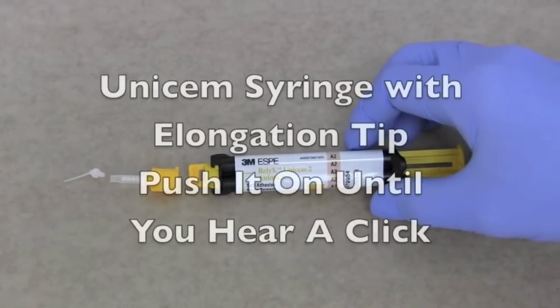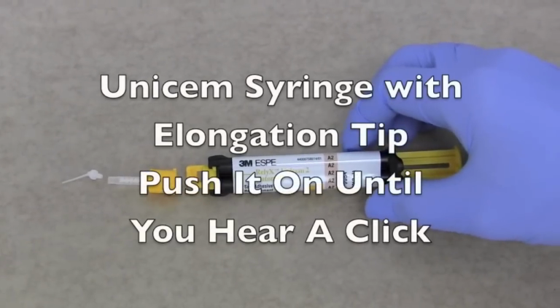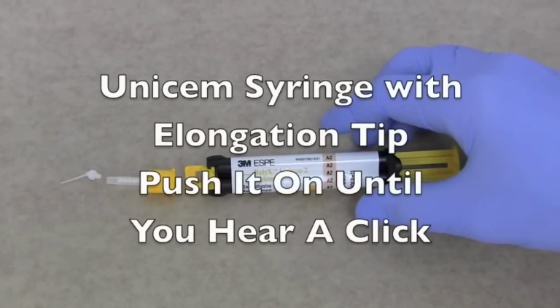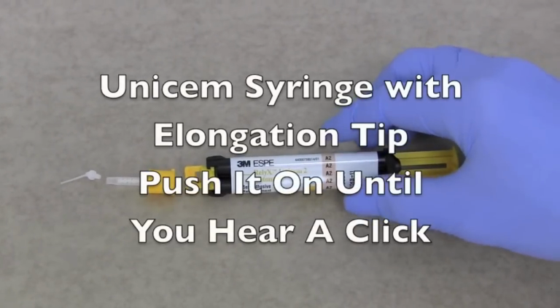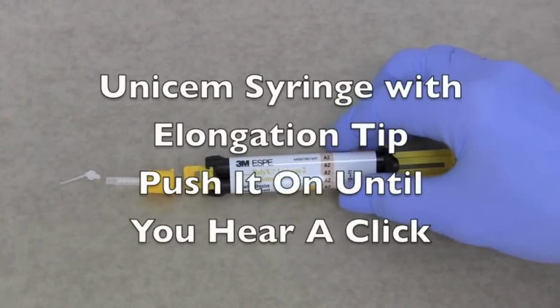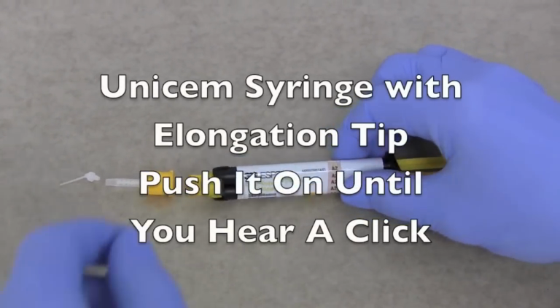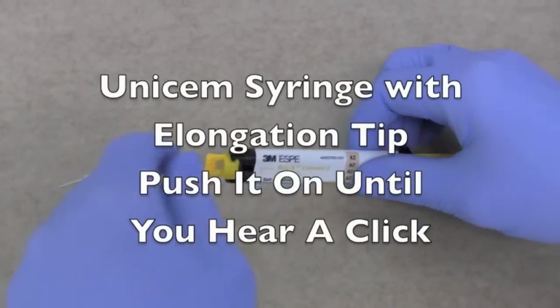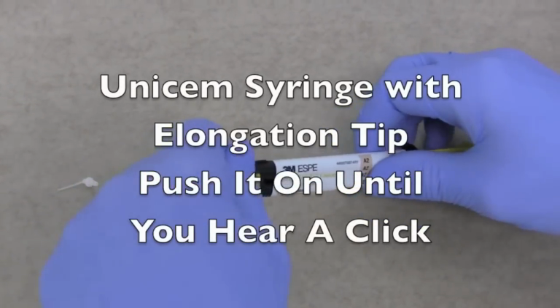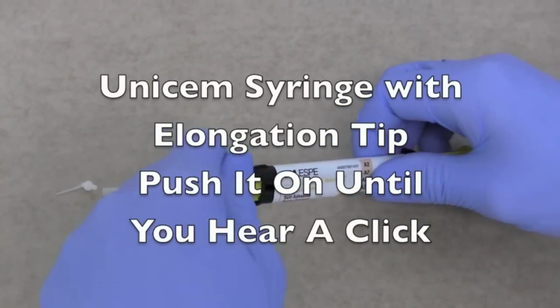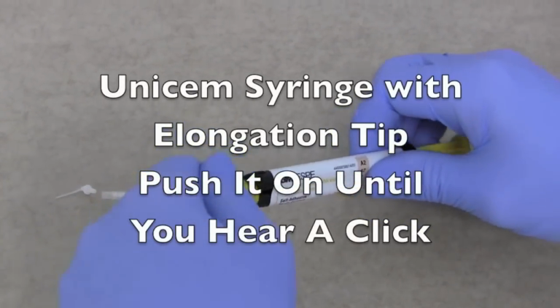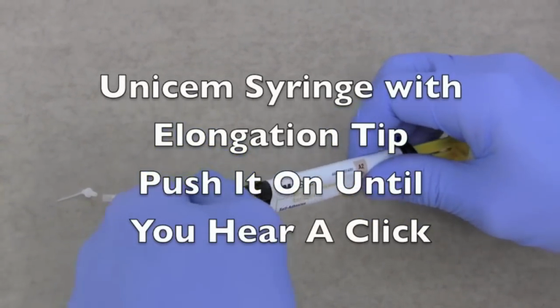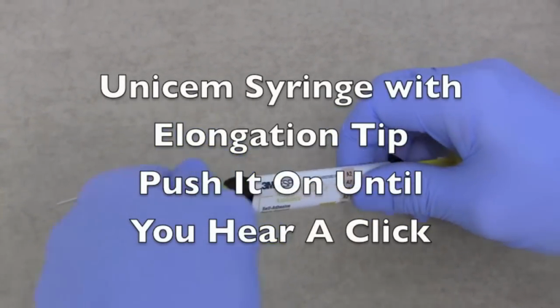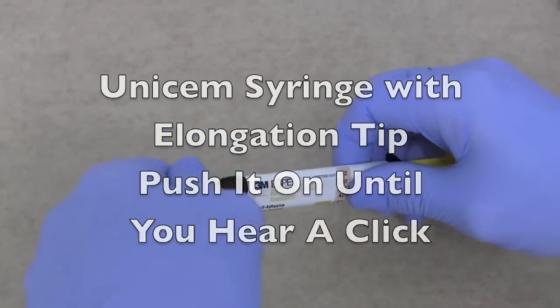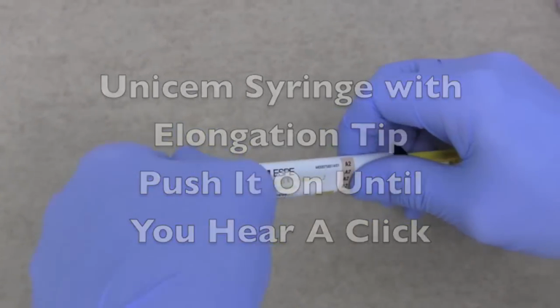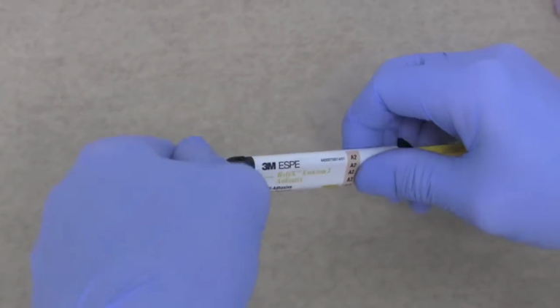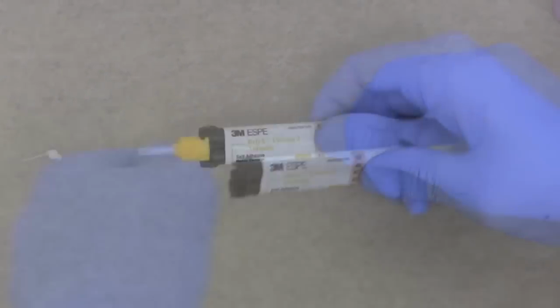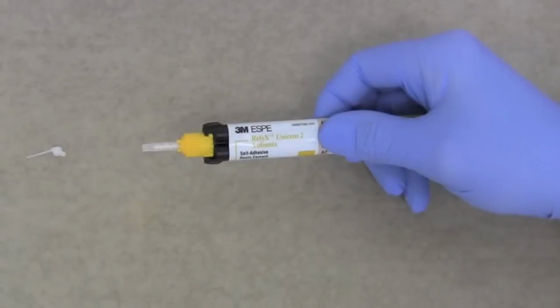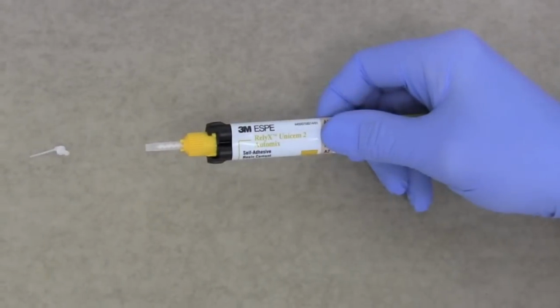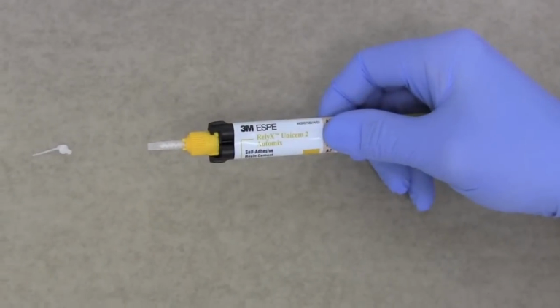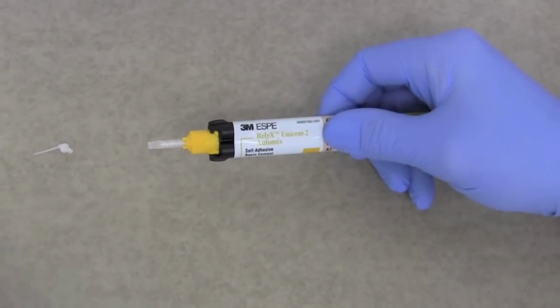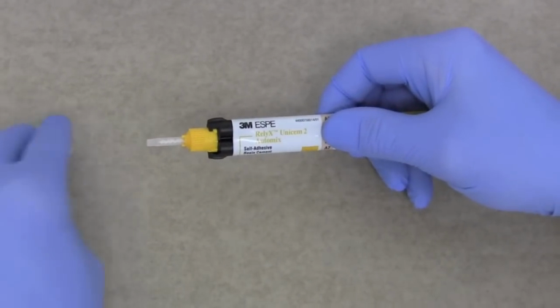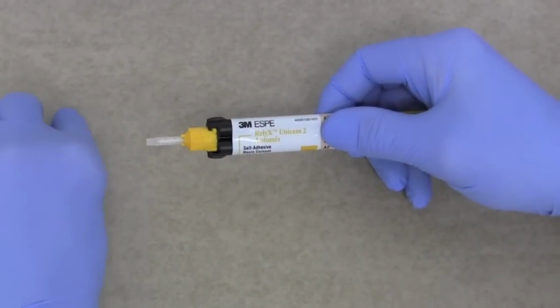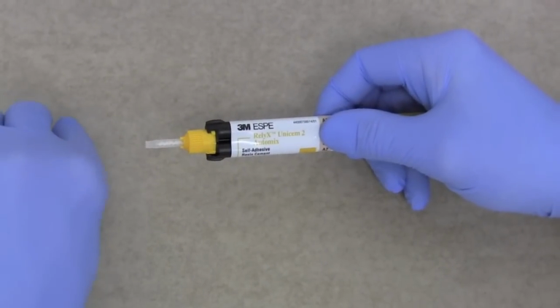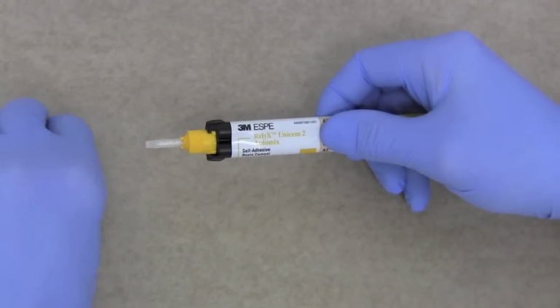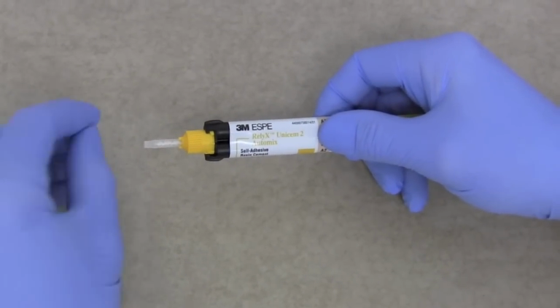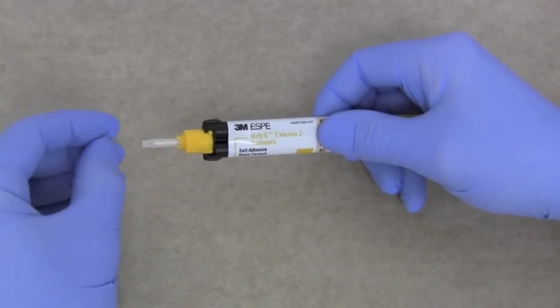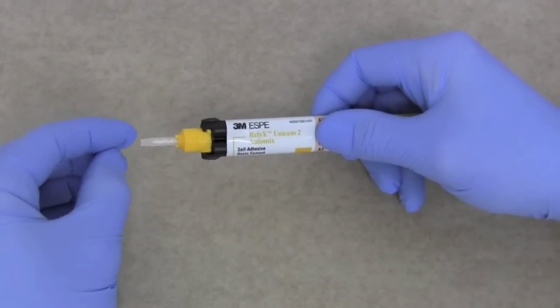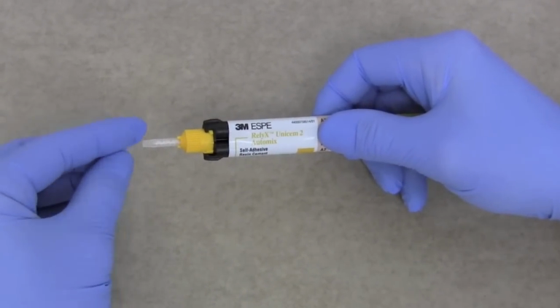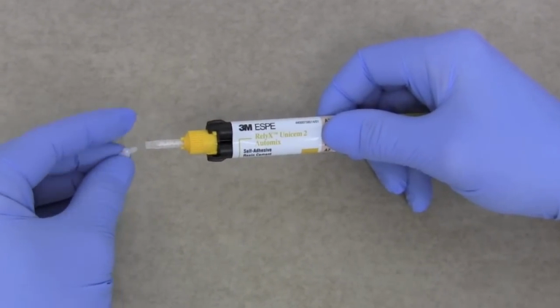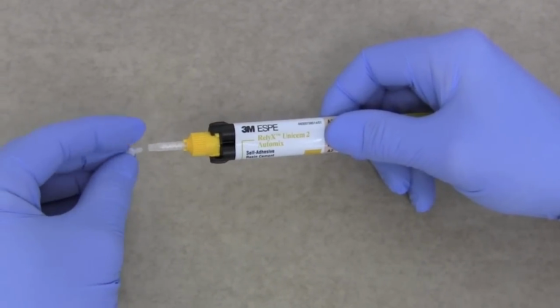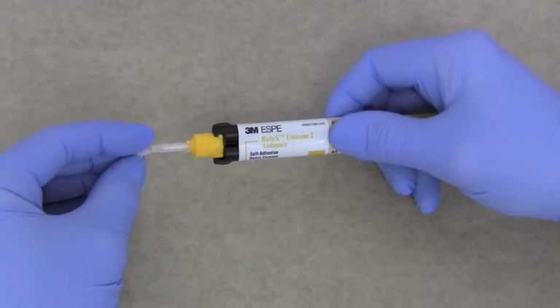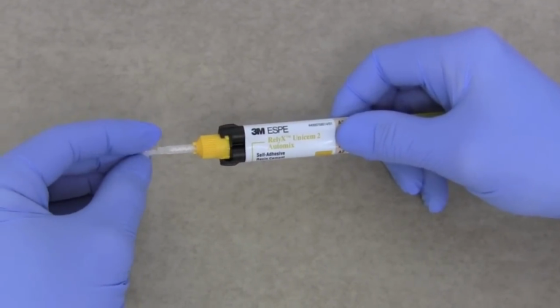Here we can see the use of the syringe. Once again, you want to push the elongation tip onto the end.